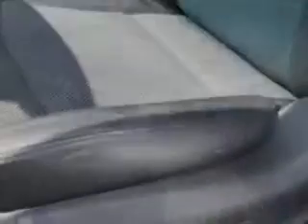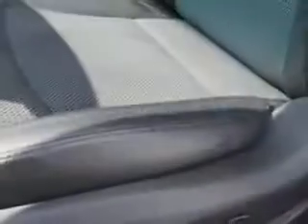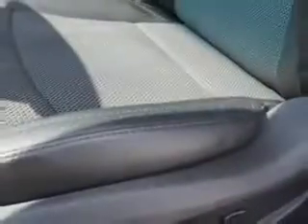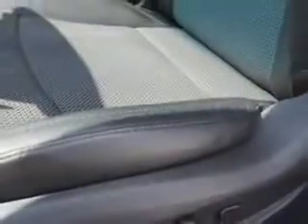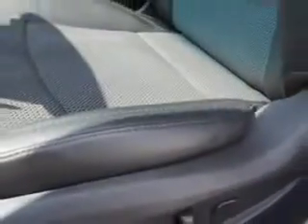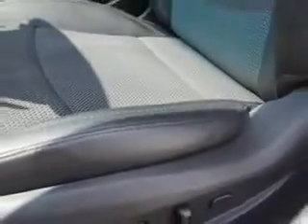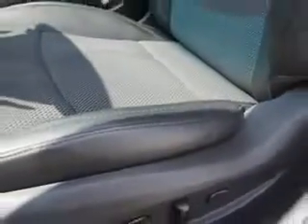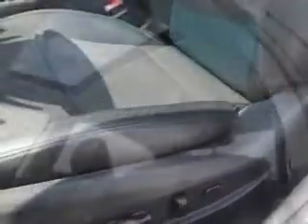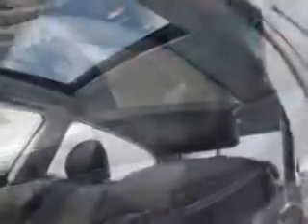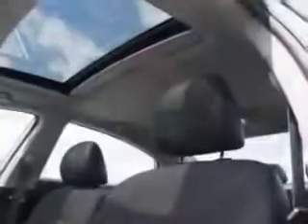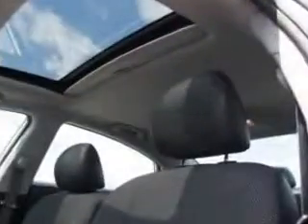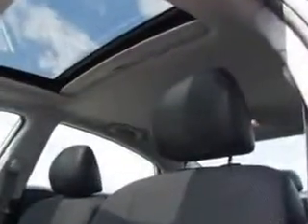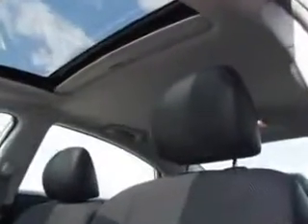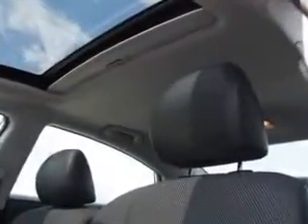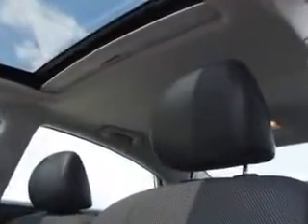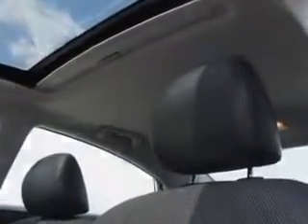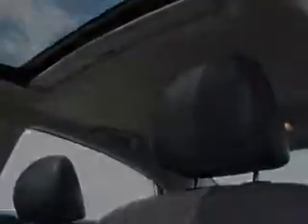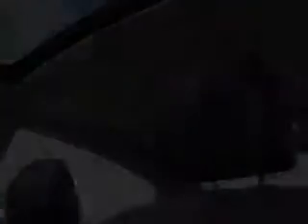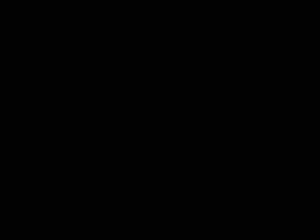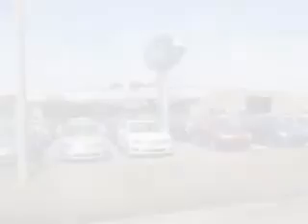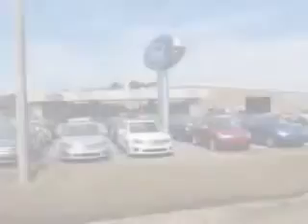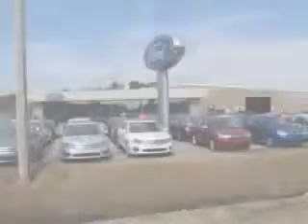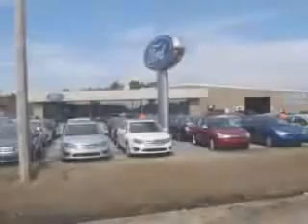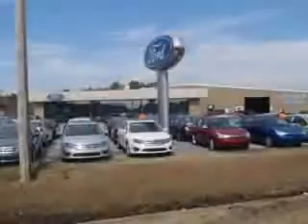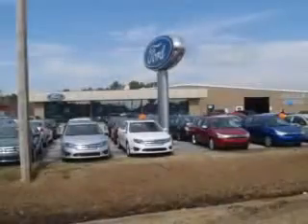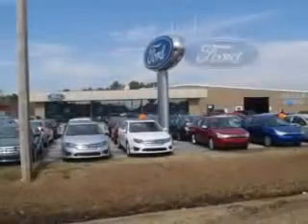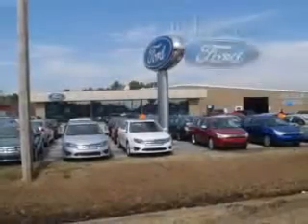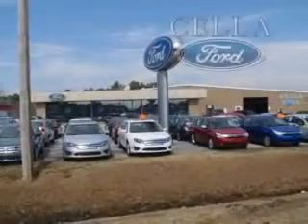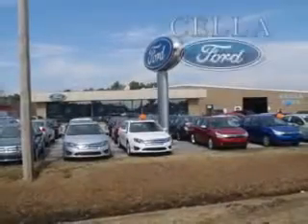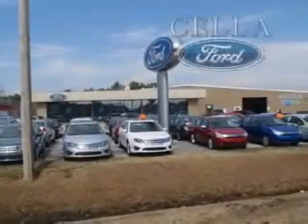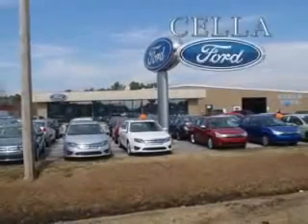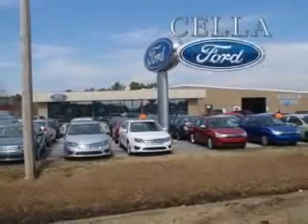See us at Cella Ford today. Cella Ford, creating customers for life.